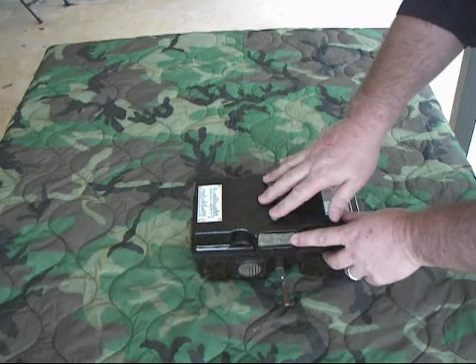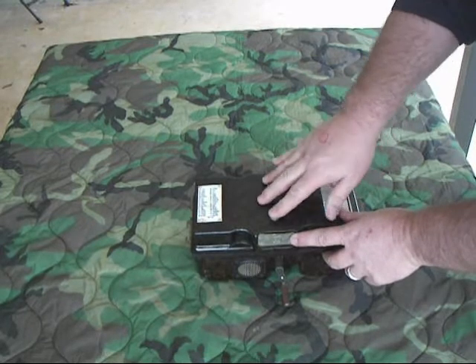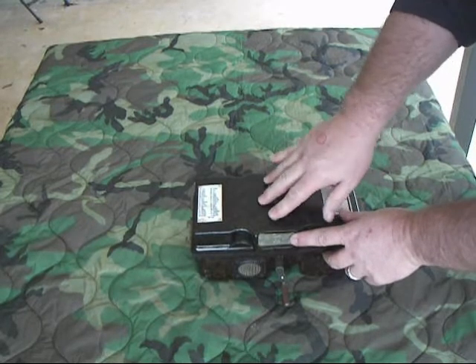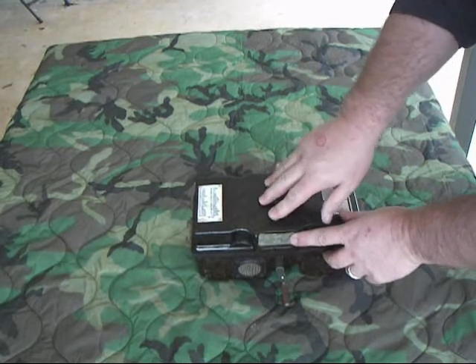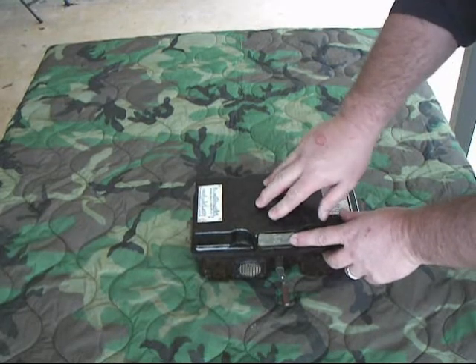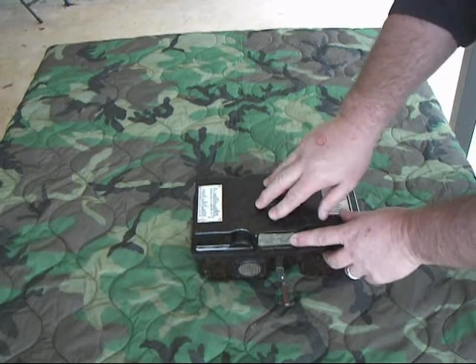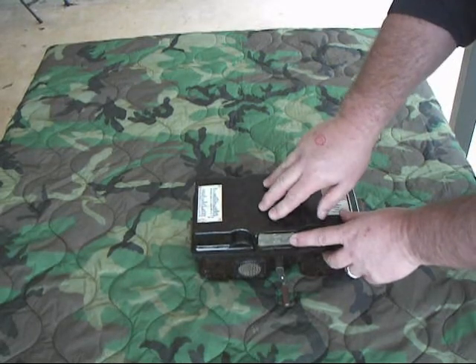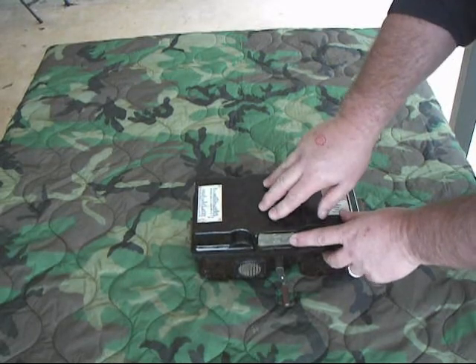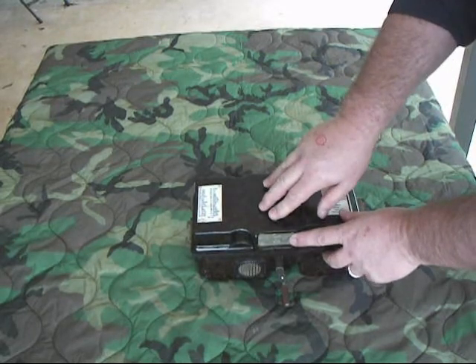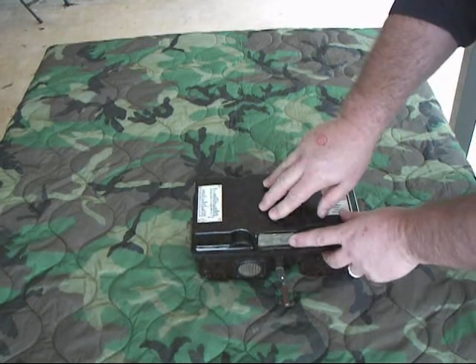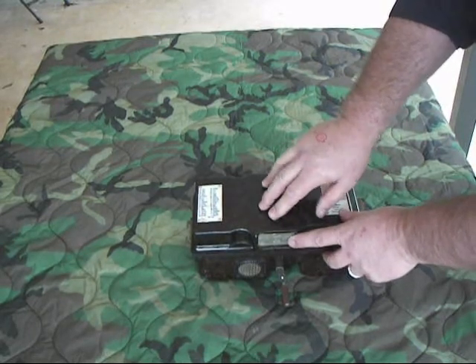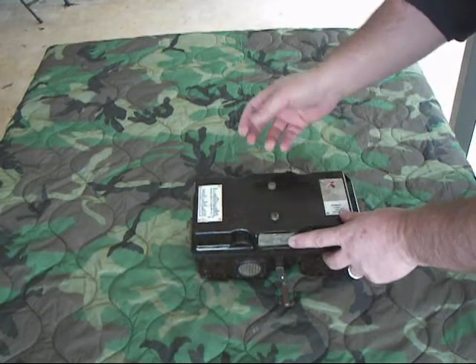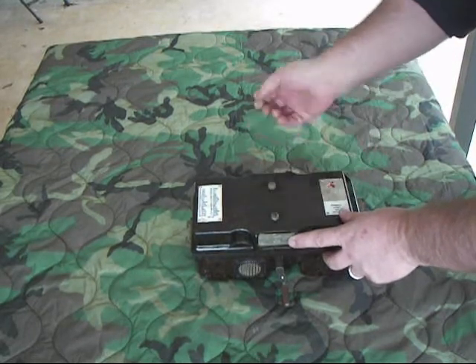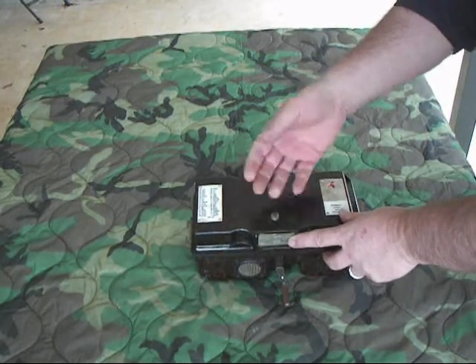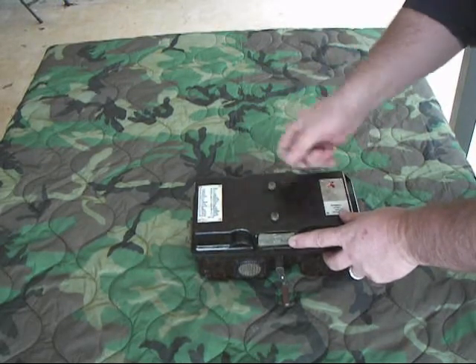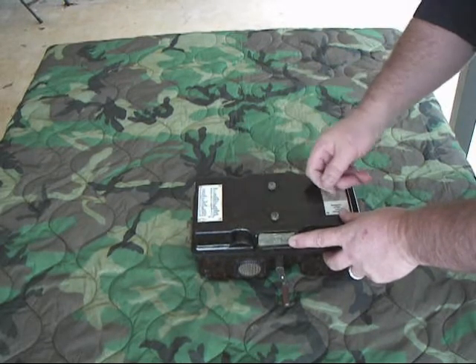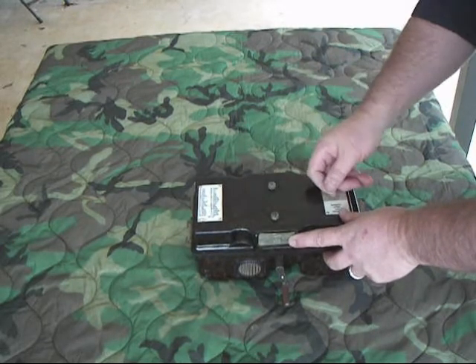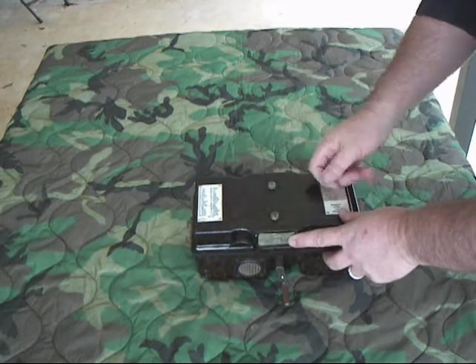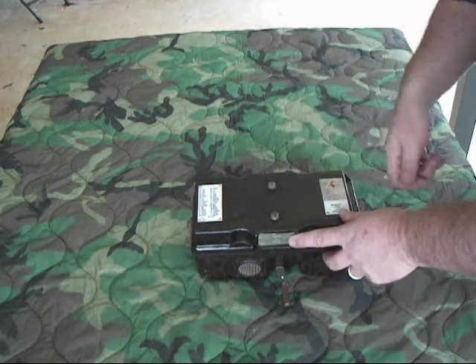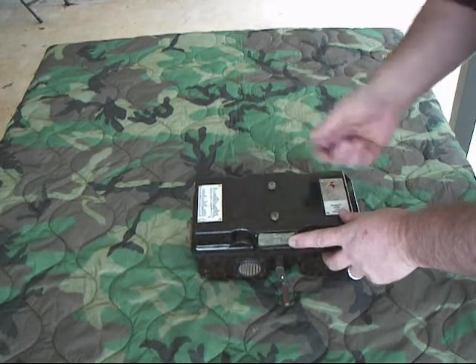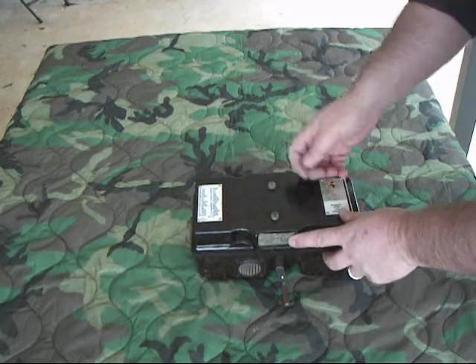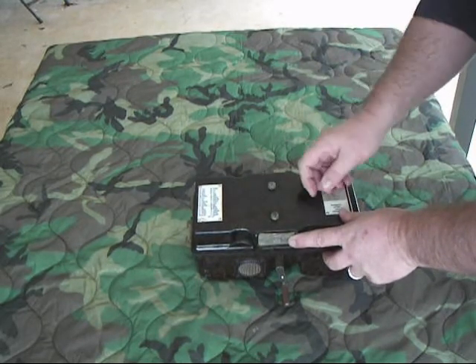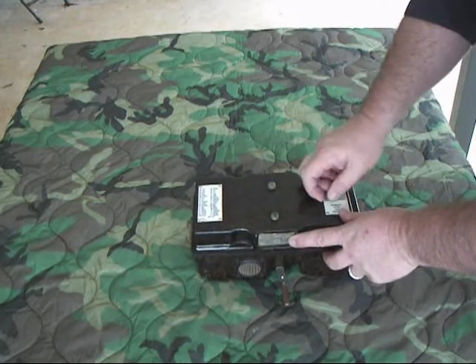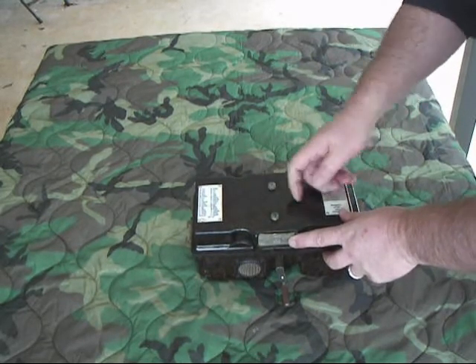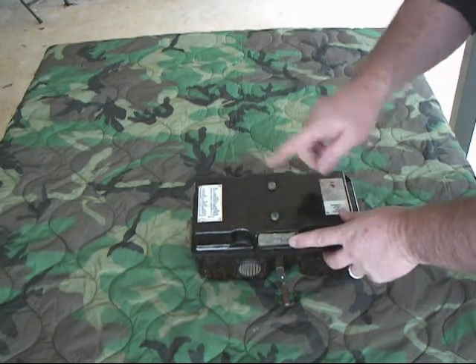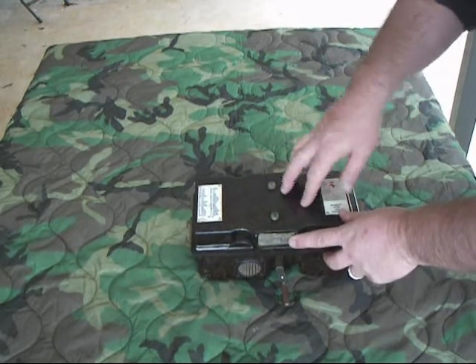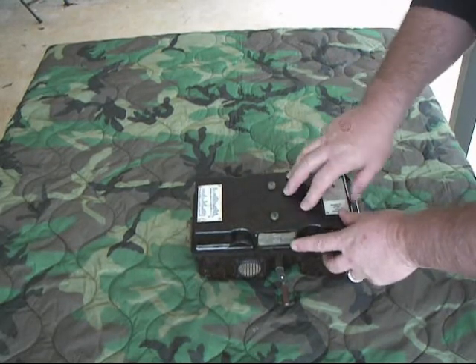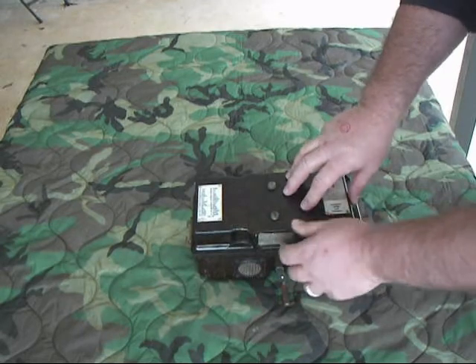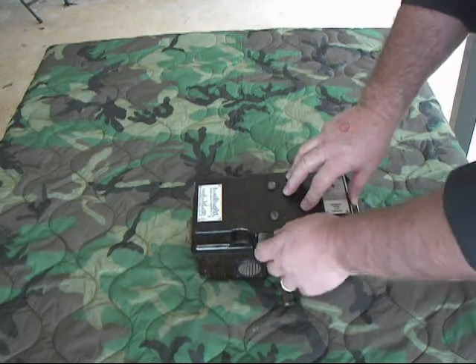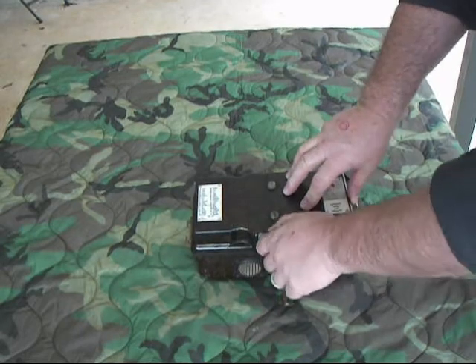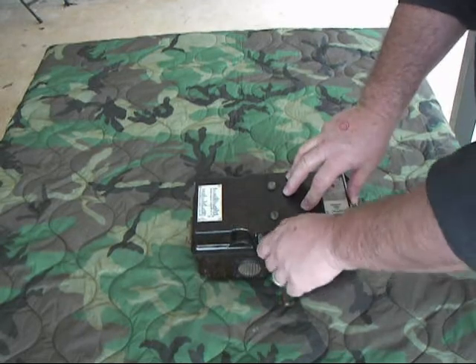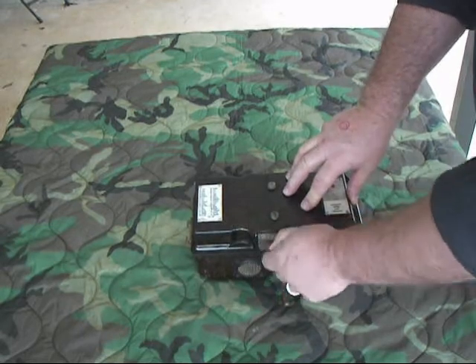This is actually where a dial unit would slide onto and lock into place. You'd plug it in and you could make dial phone calls.